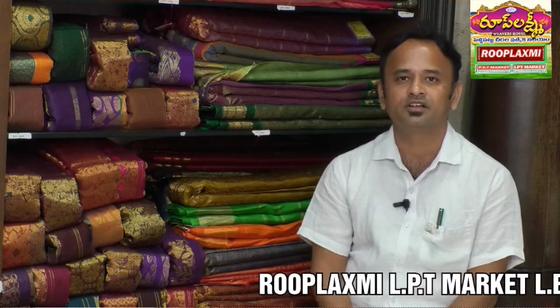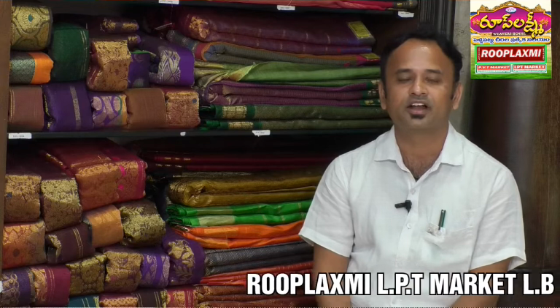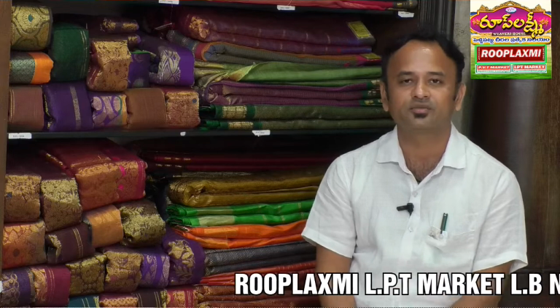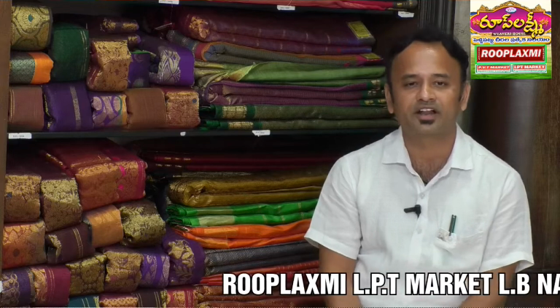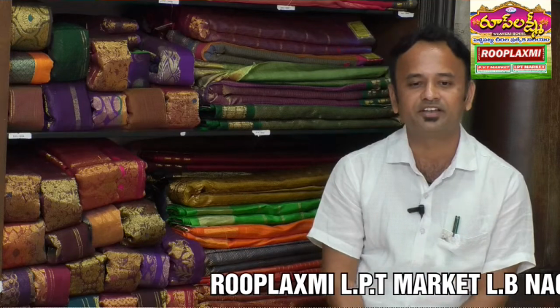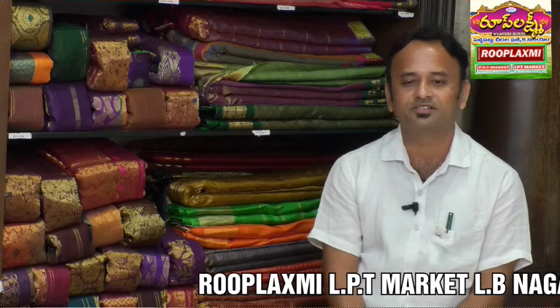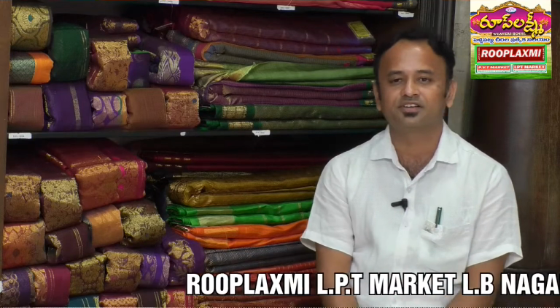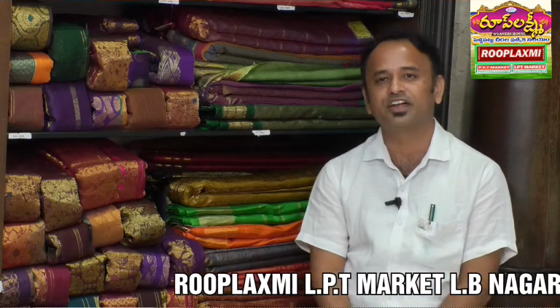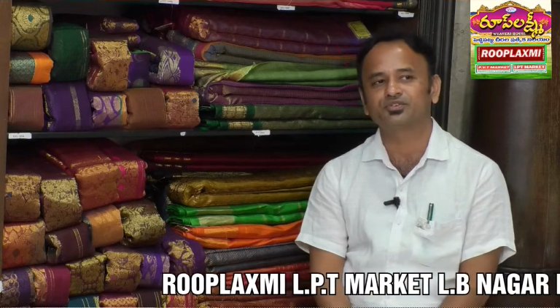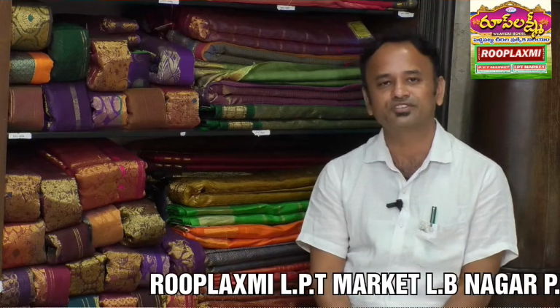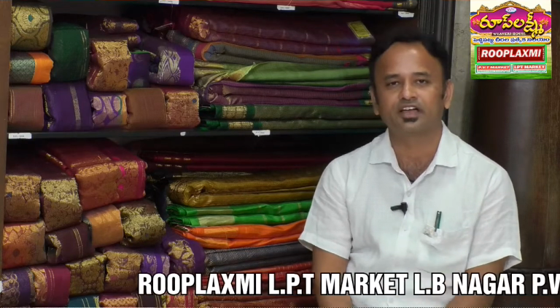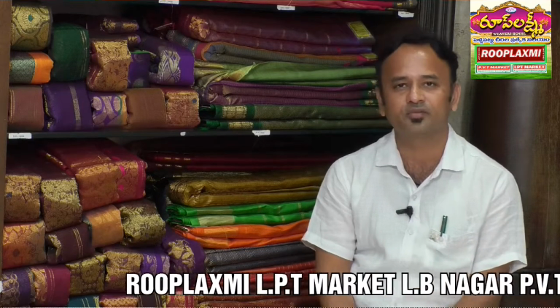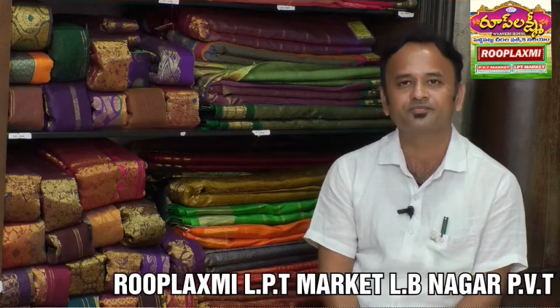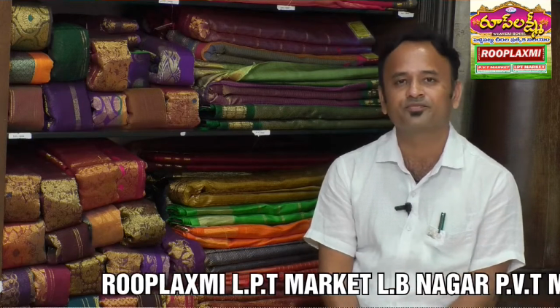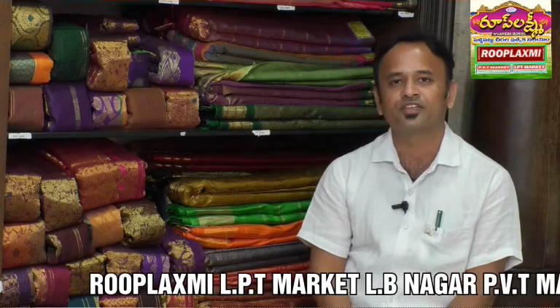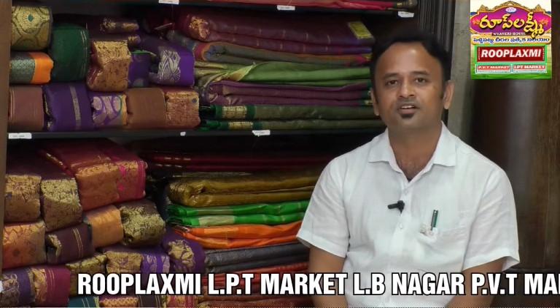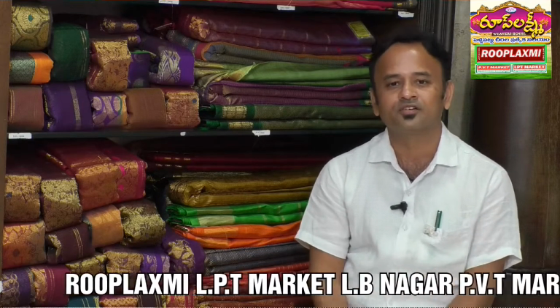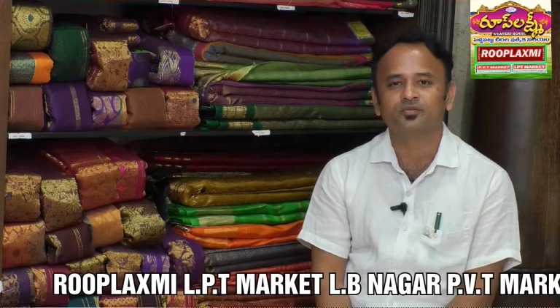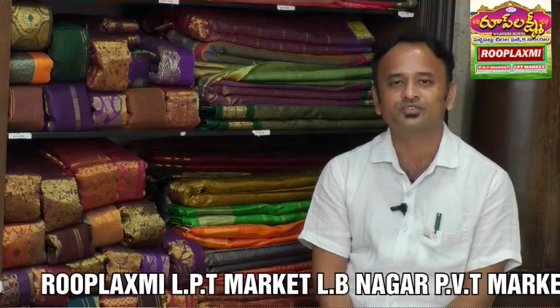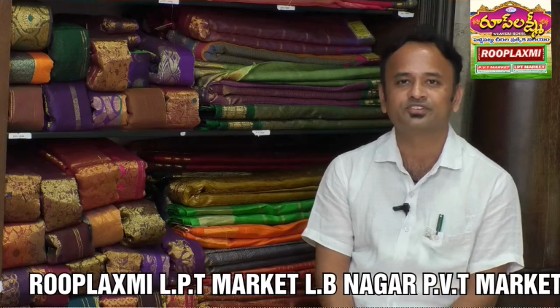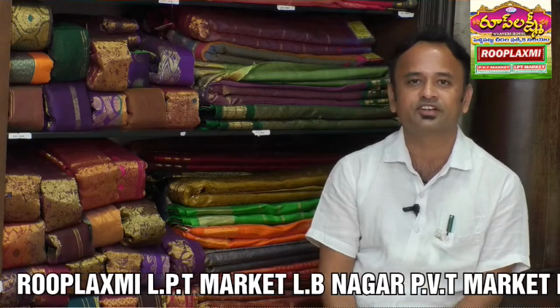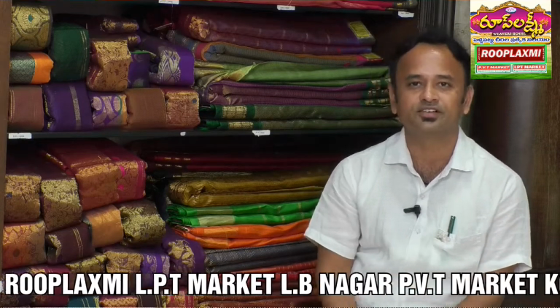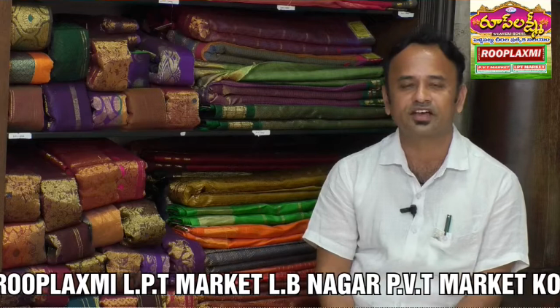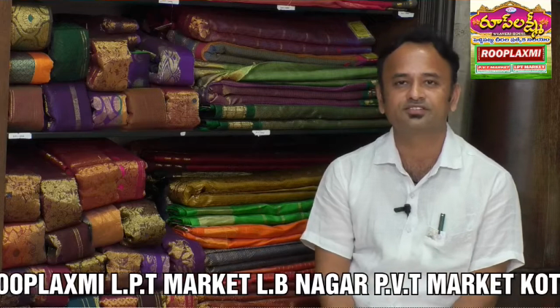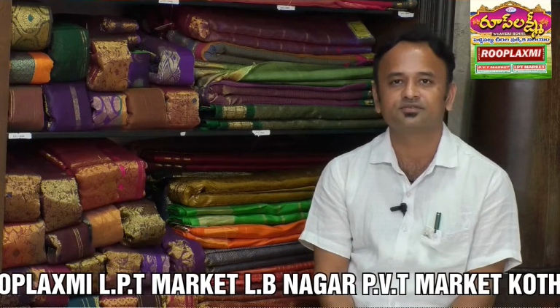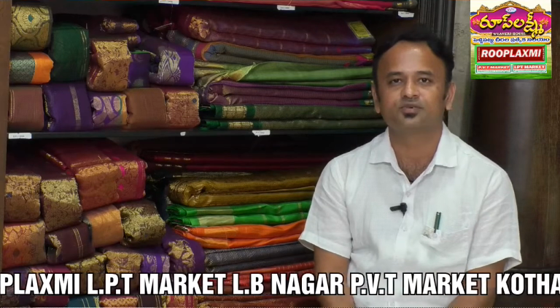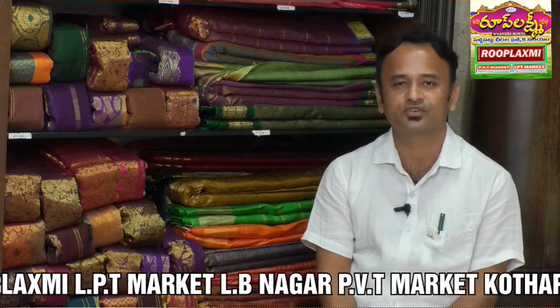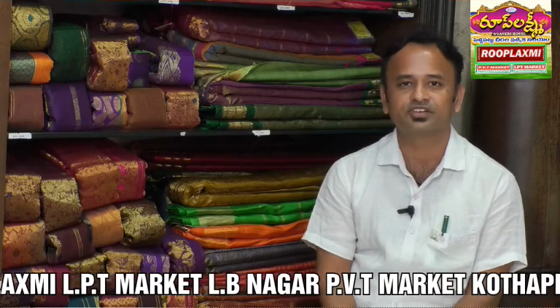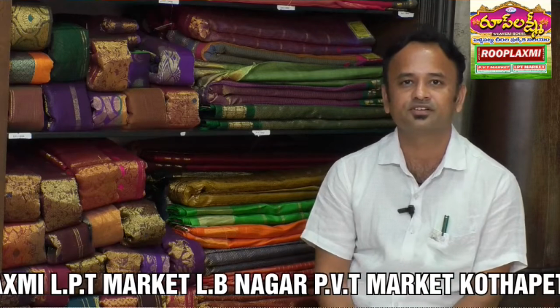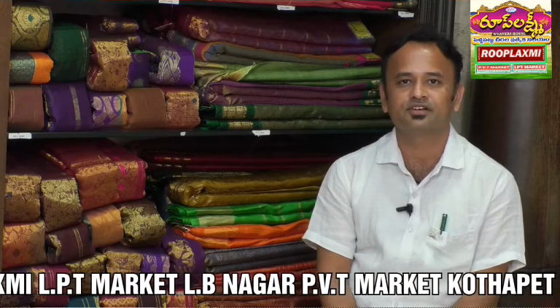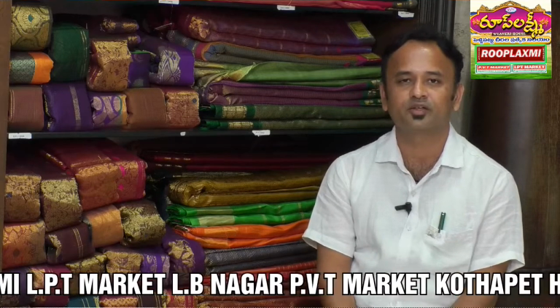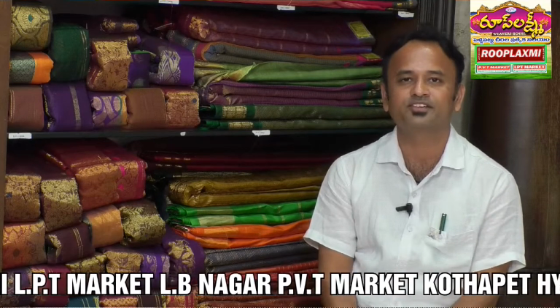Currently we are running 8 stores in Hyderabad — 4 stores in sarees and 4 stores in readymades.